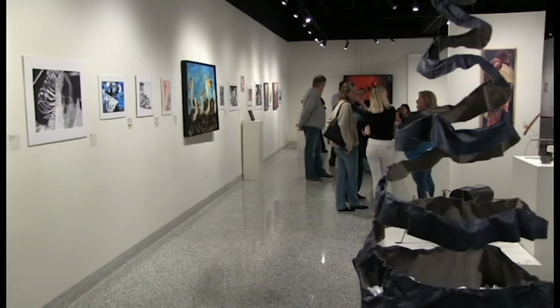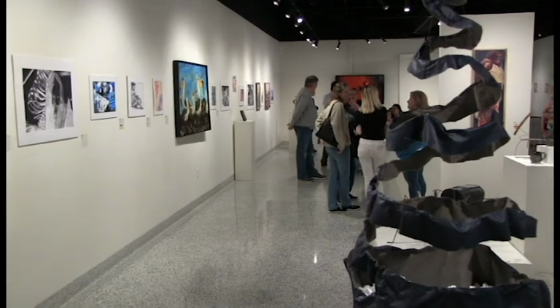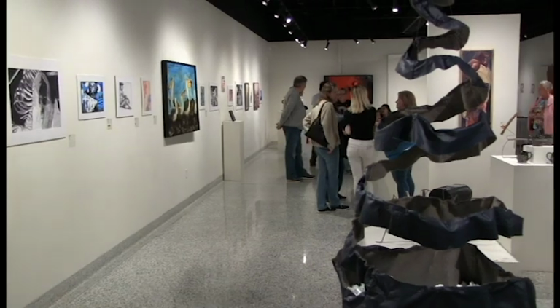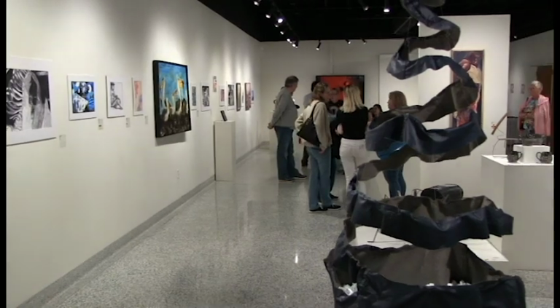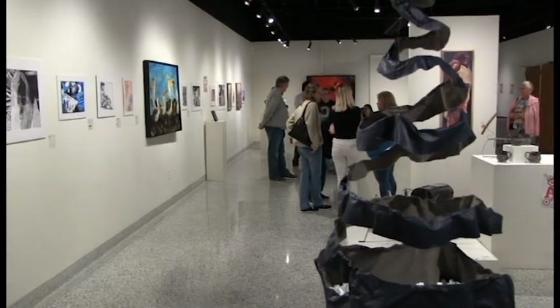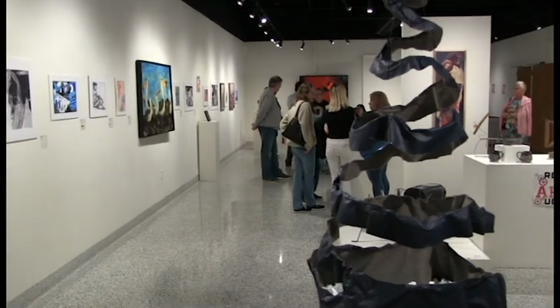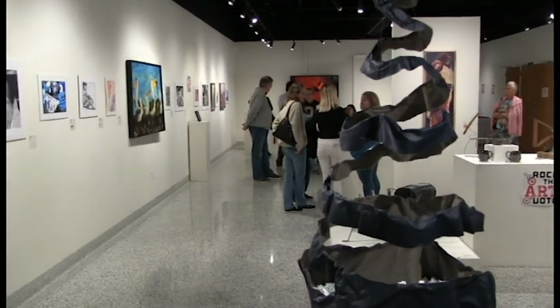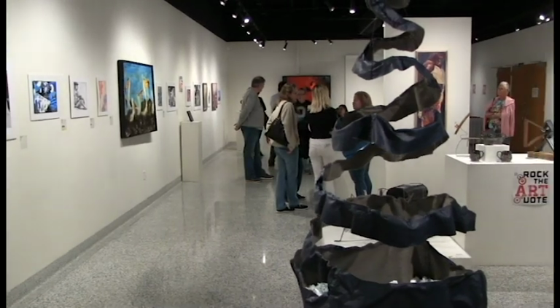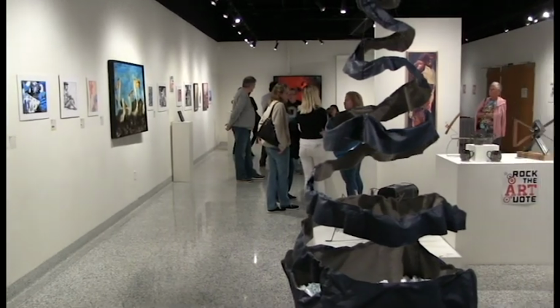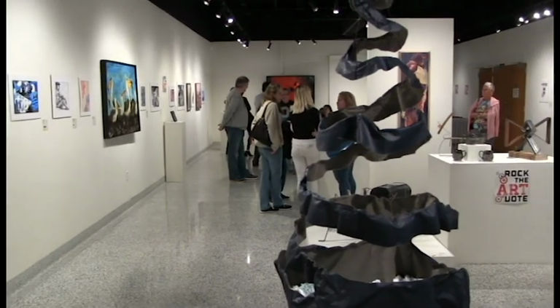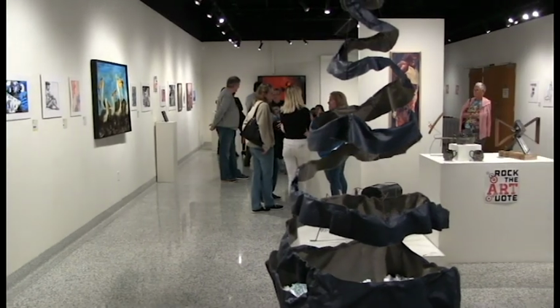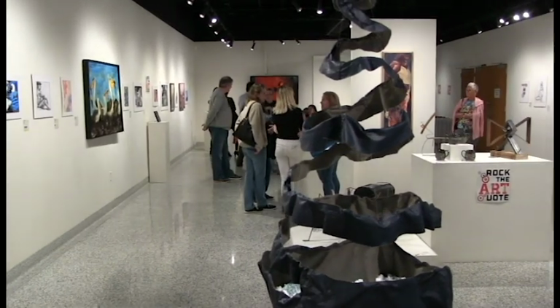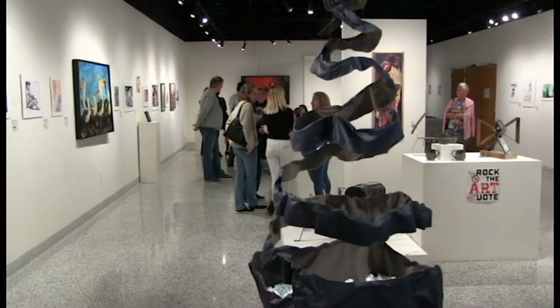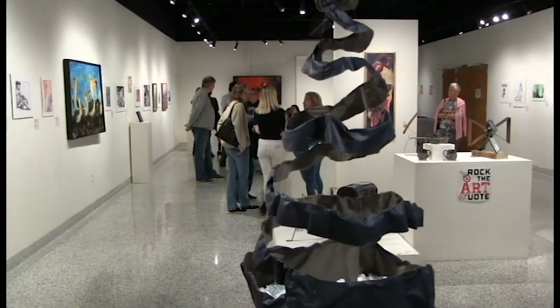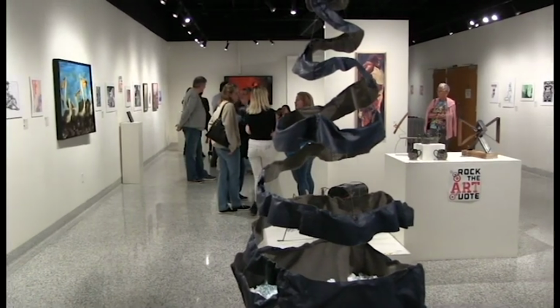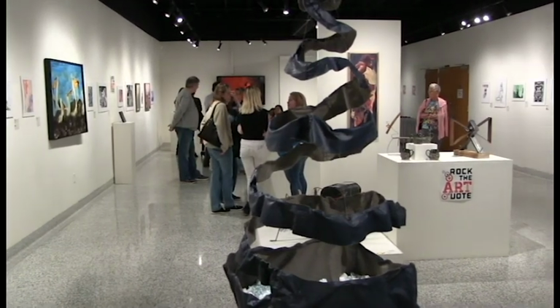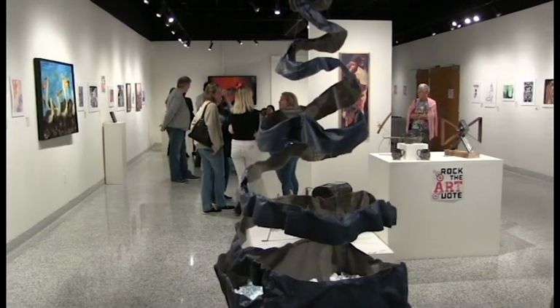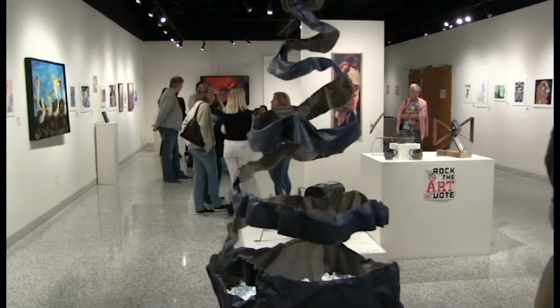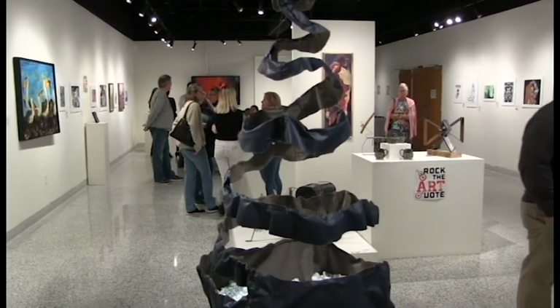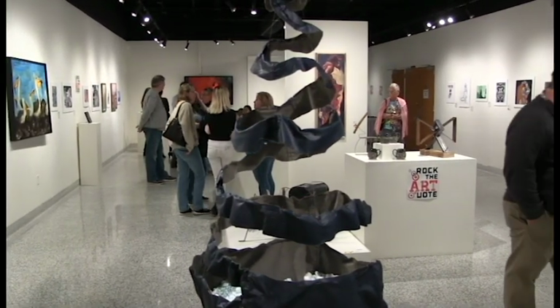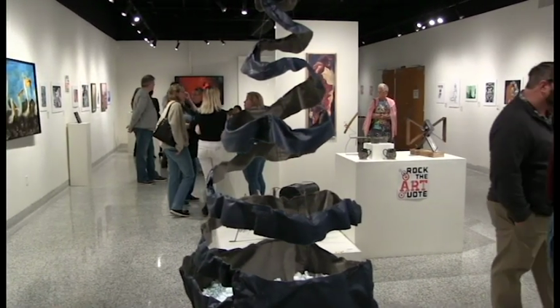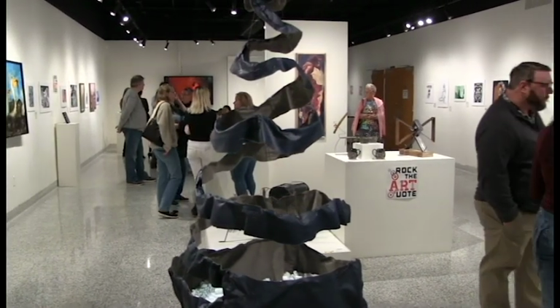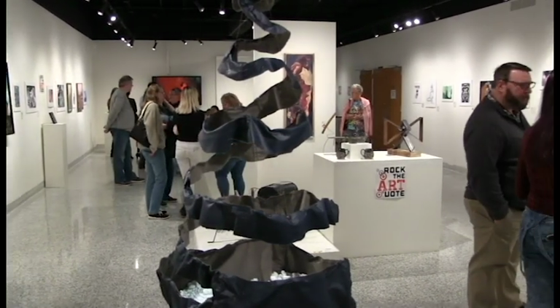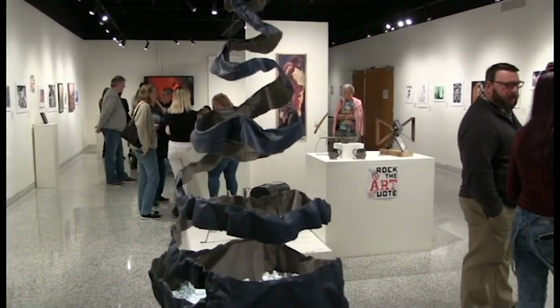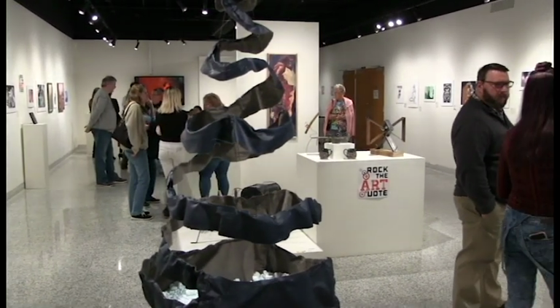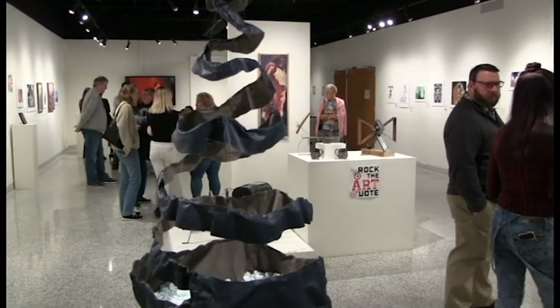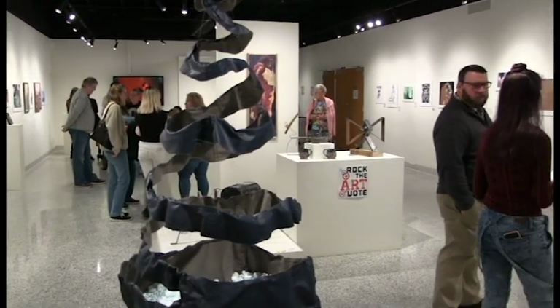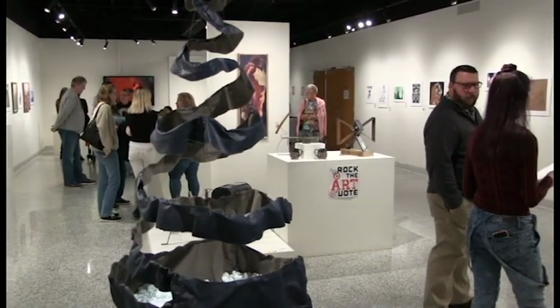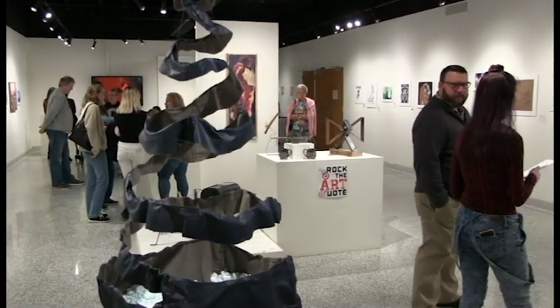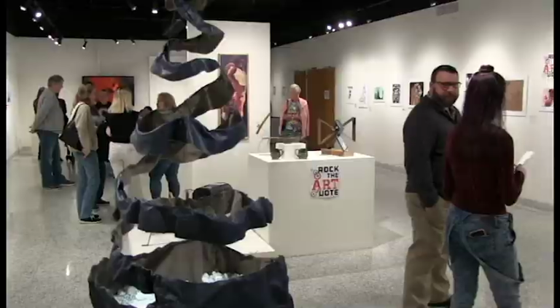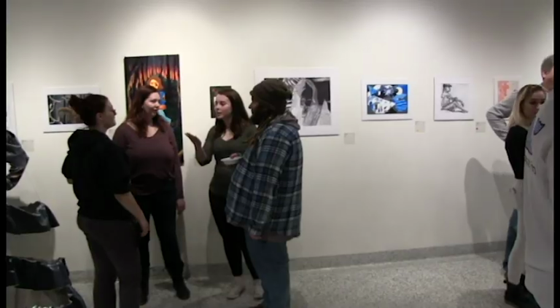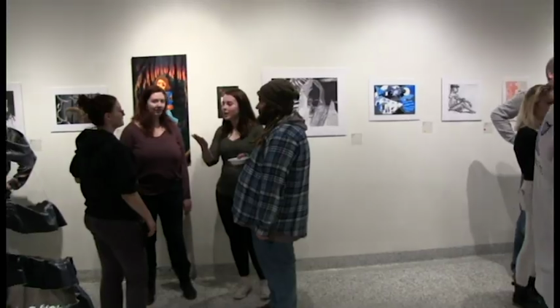Paintings, sculptures, and drawings. Oh my! The new Coburn Gallery exhibit brings a little bit of everything.